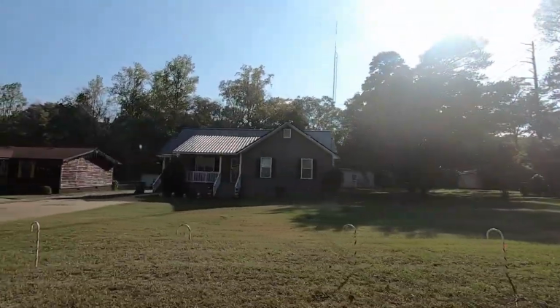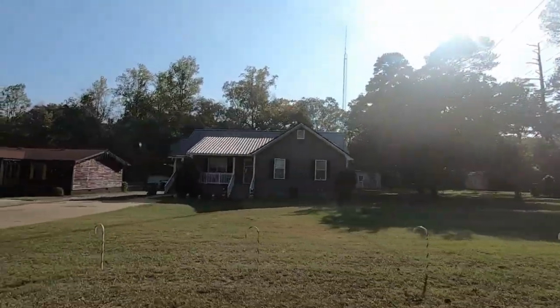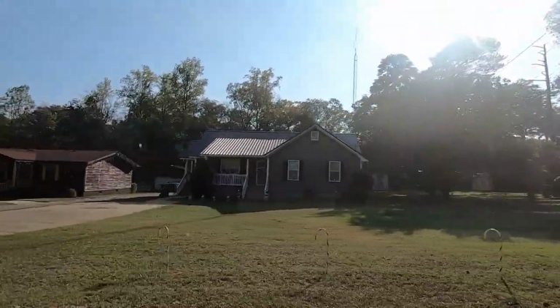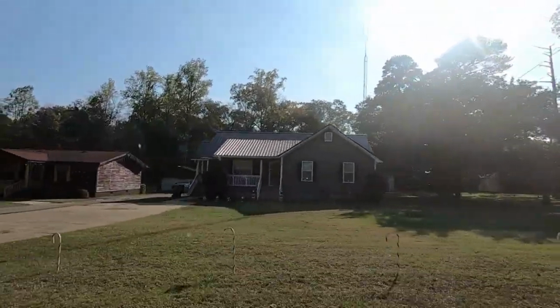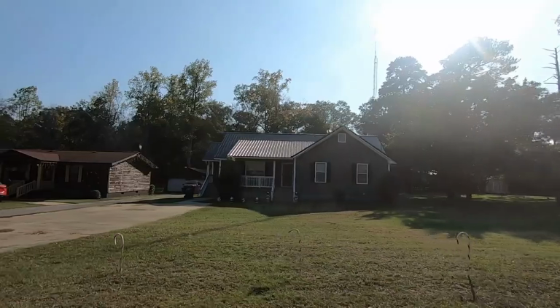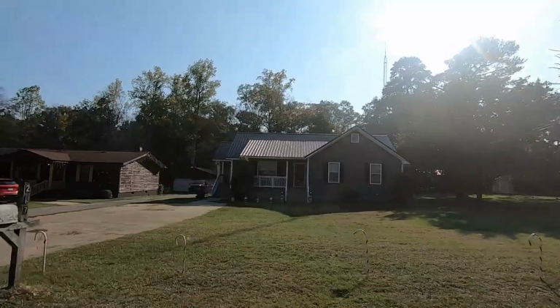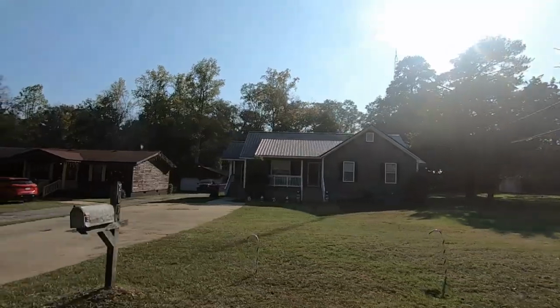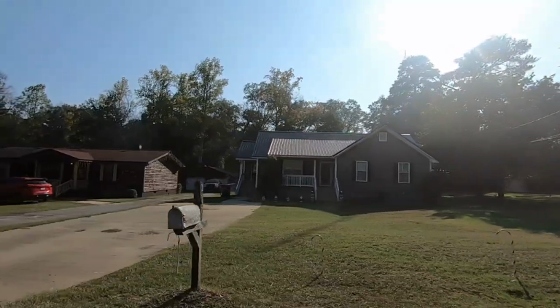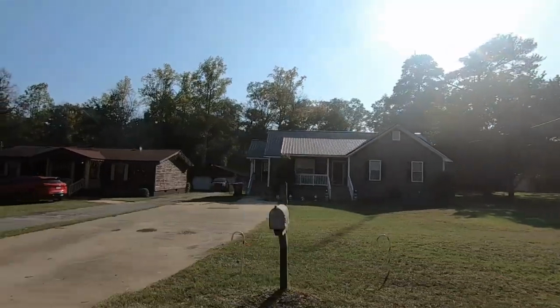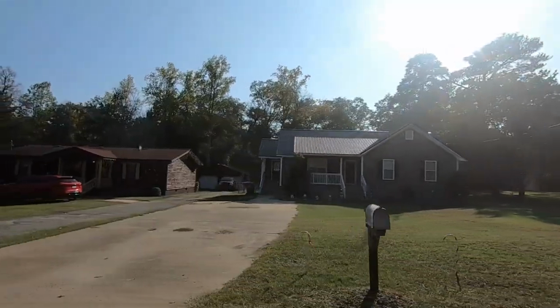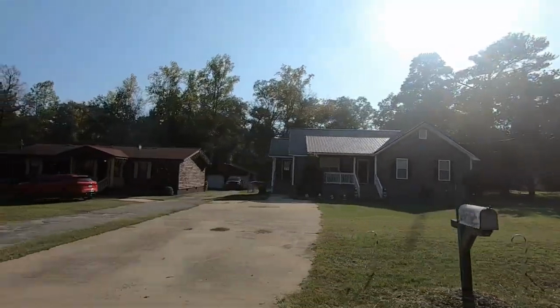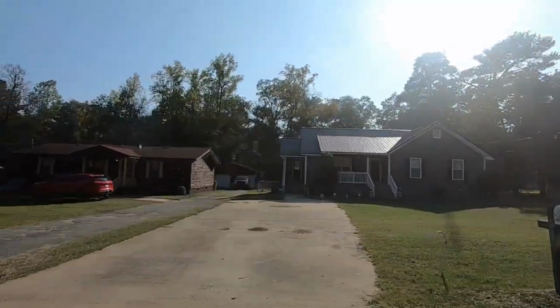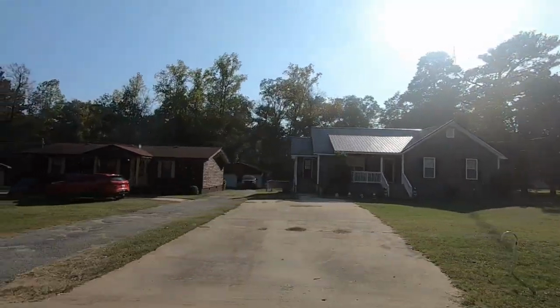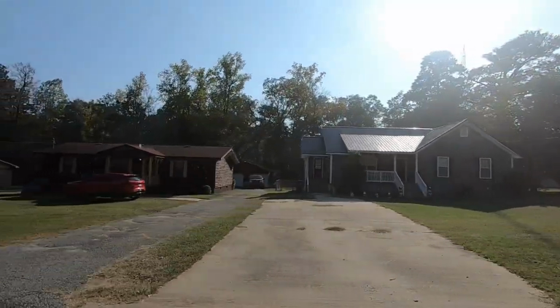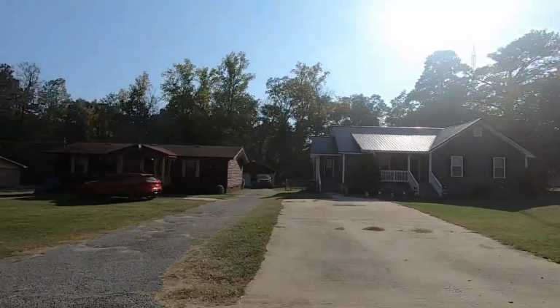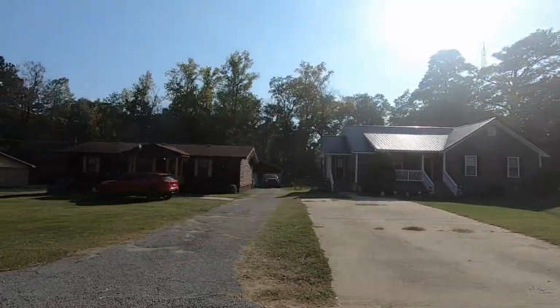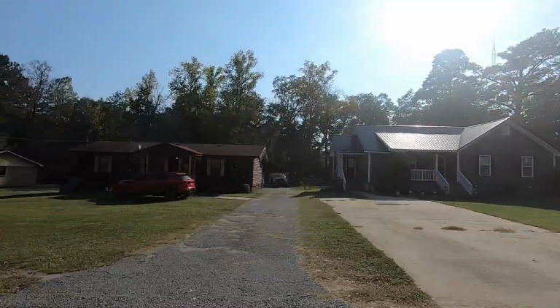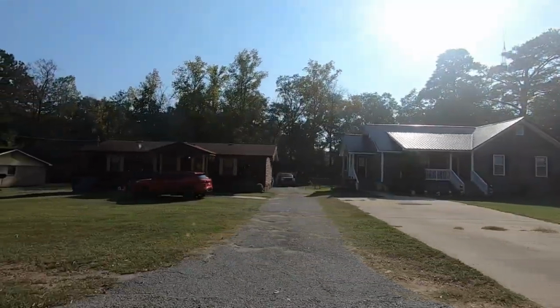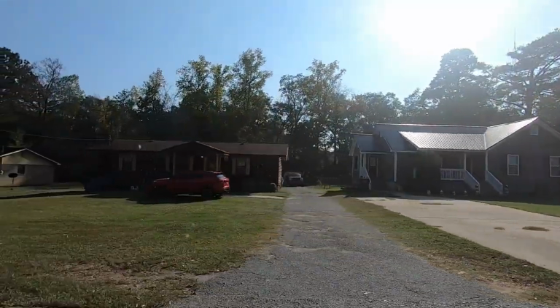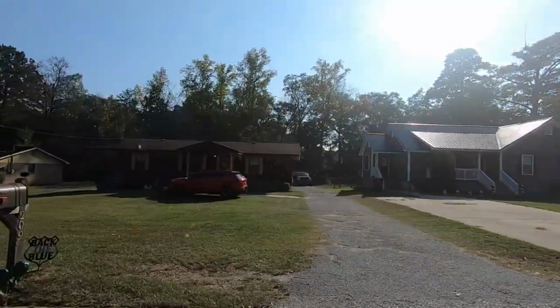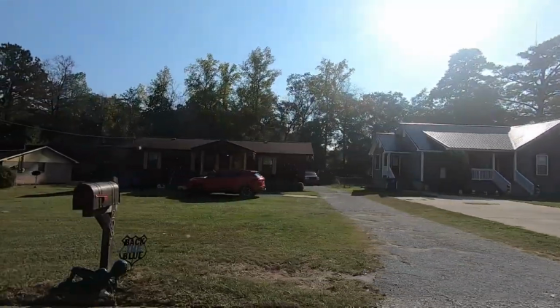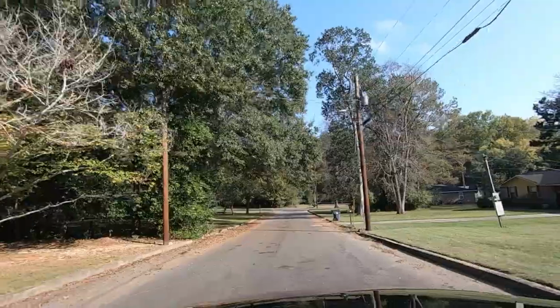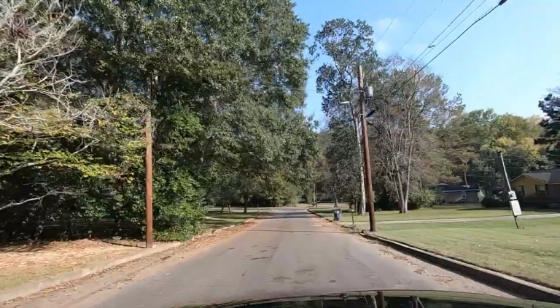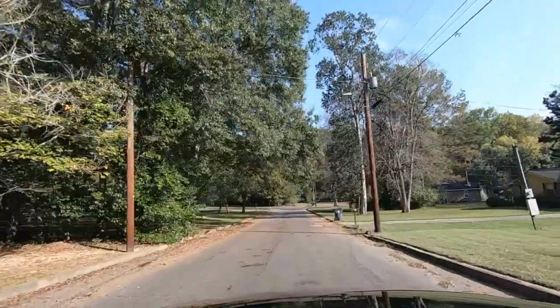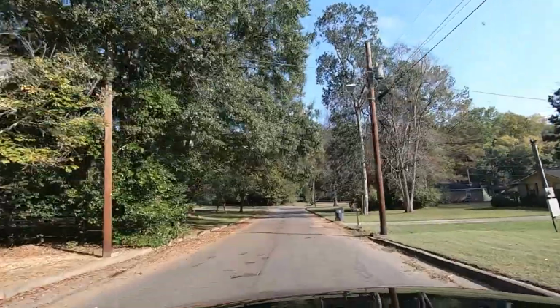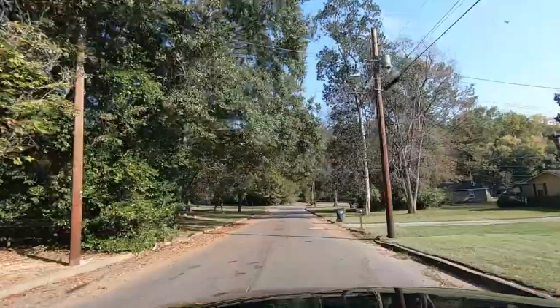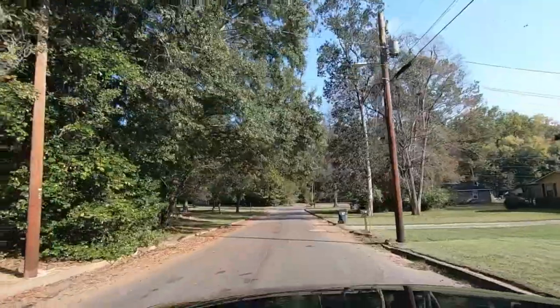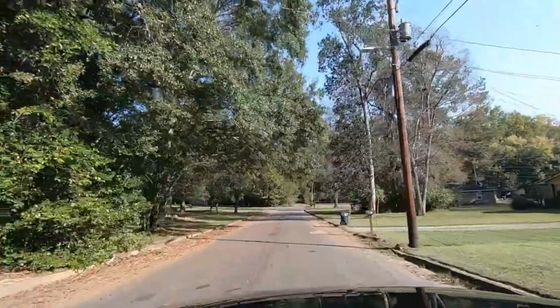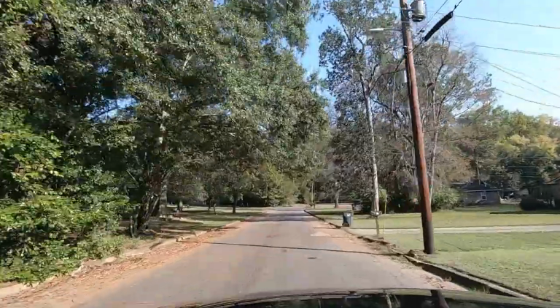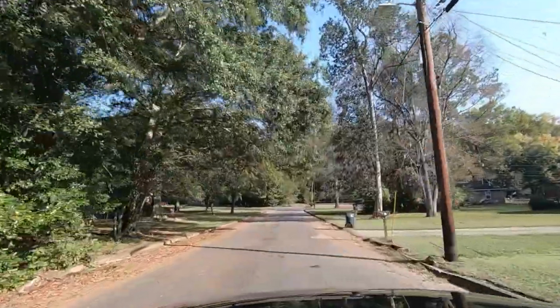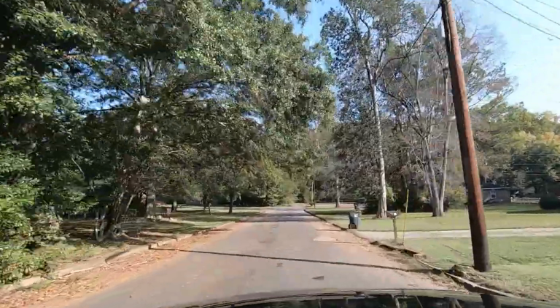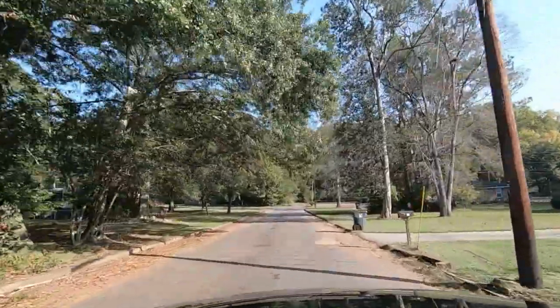We're looking at Halloween decorations, aren't we? Yeah. I'm looking at the house right there.